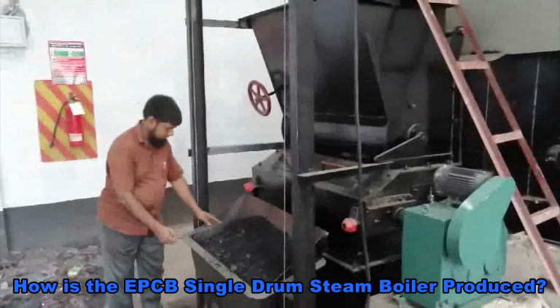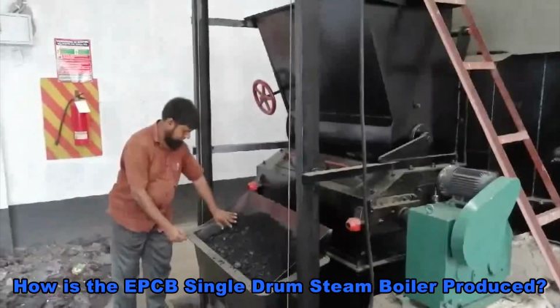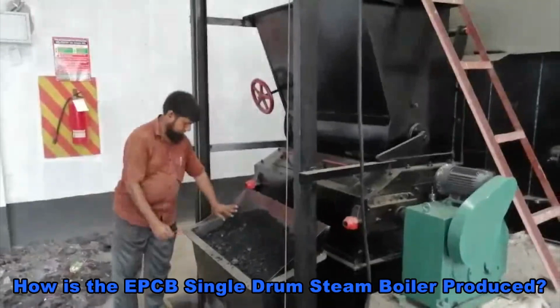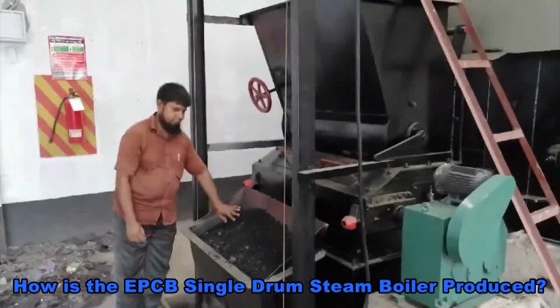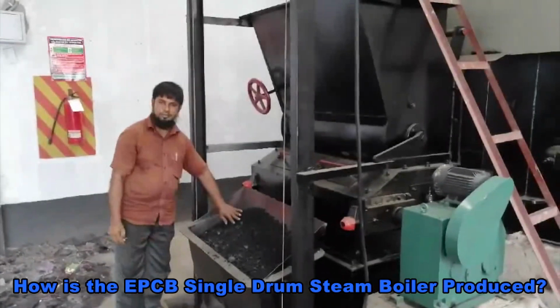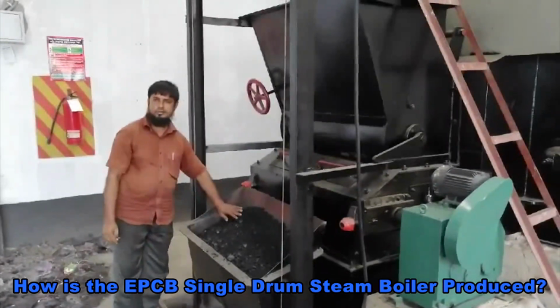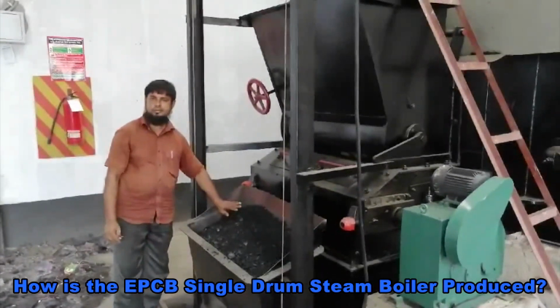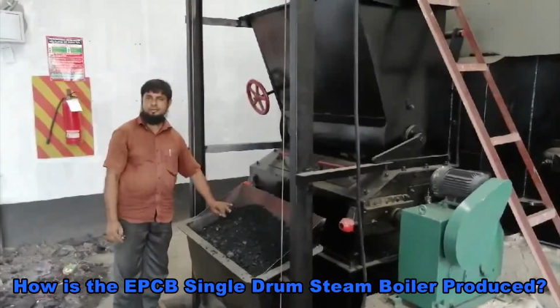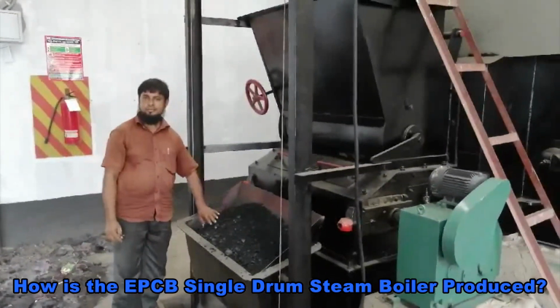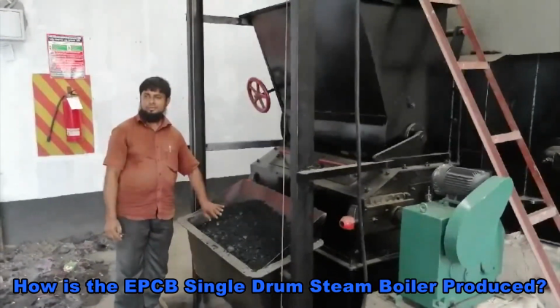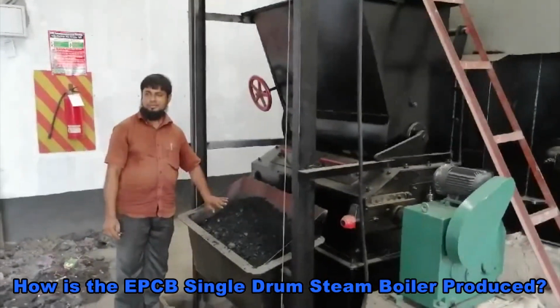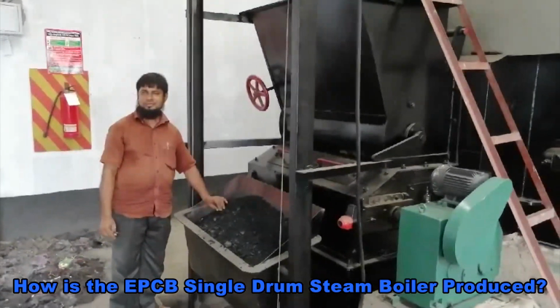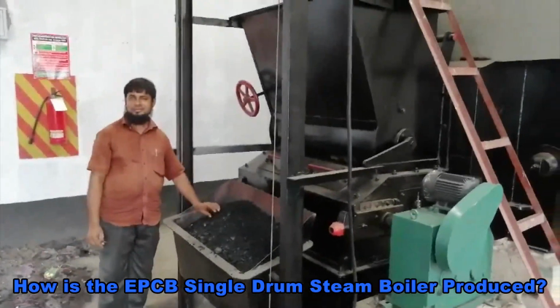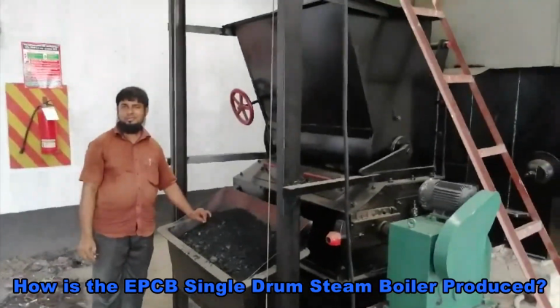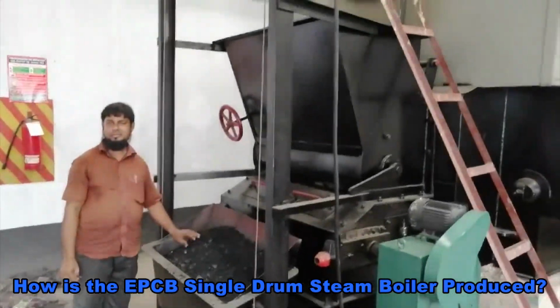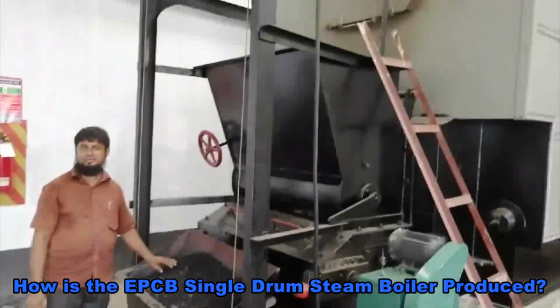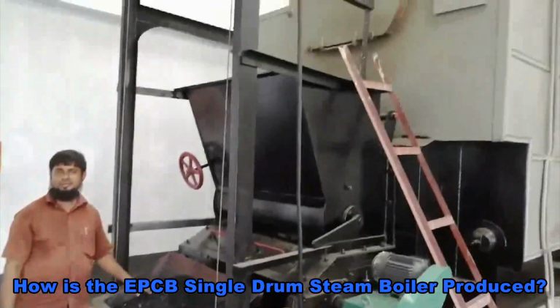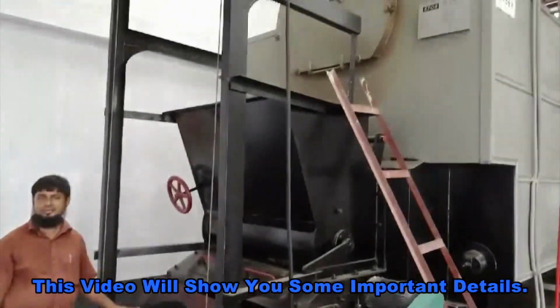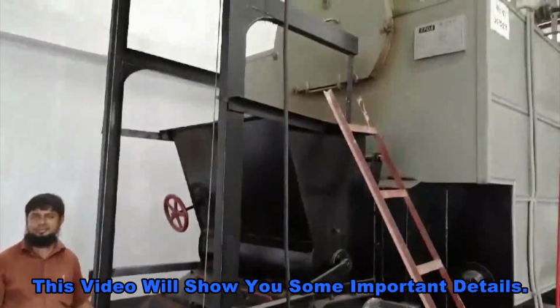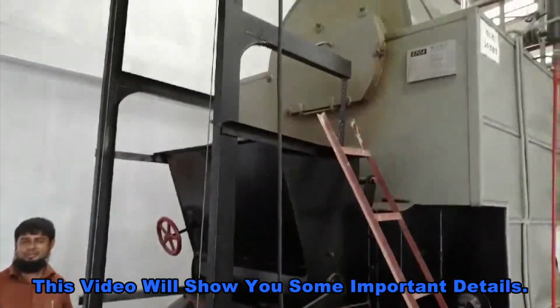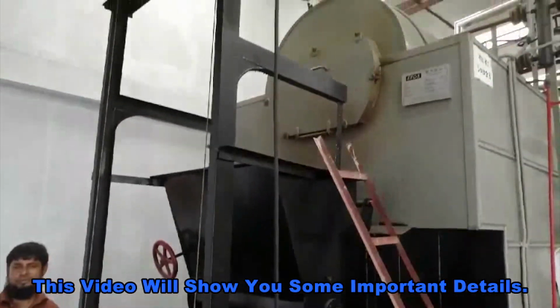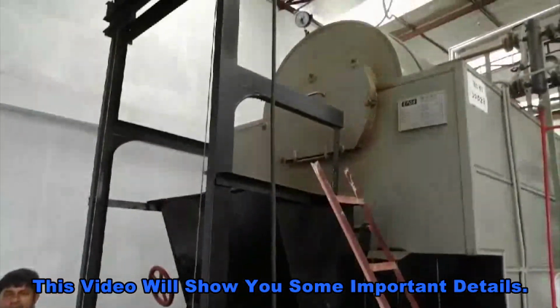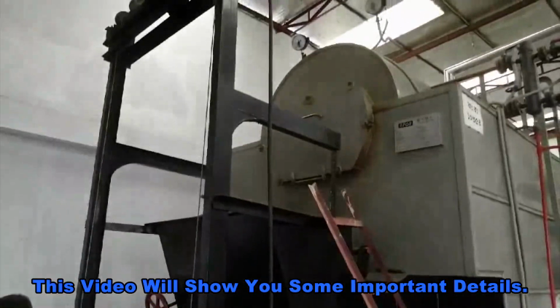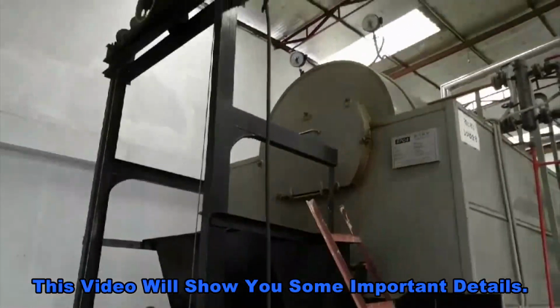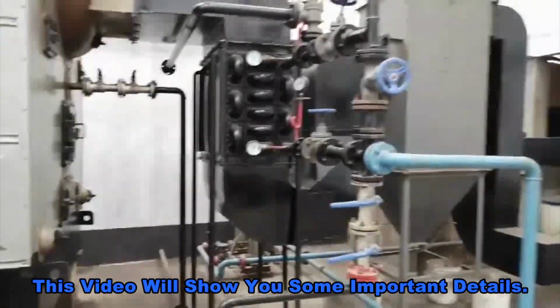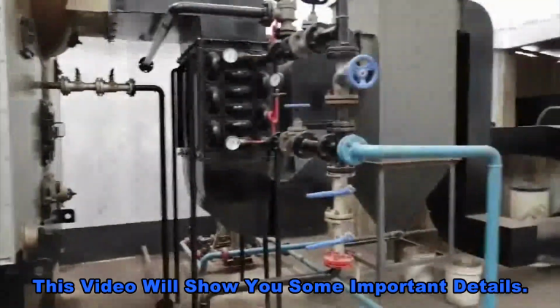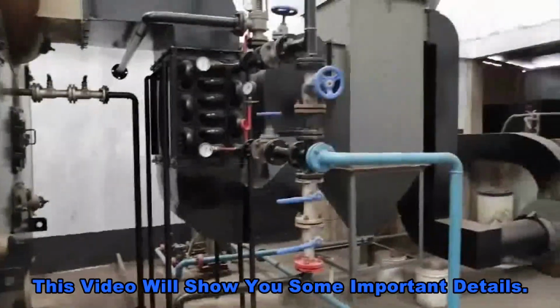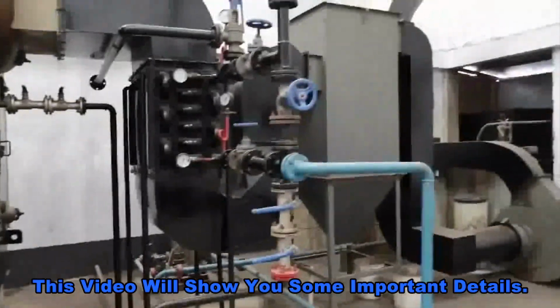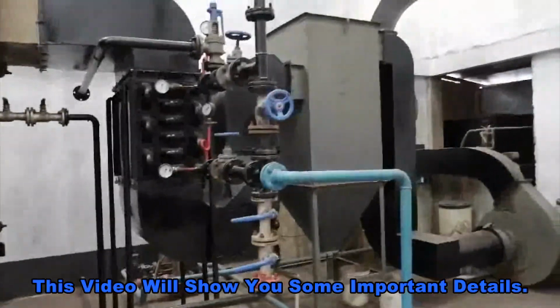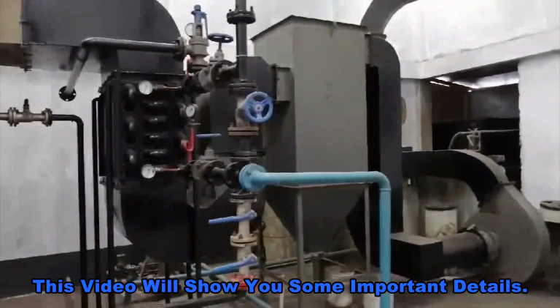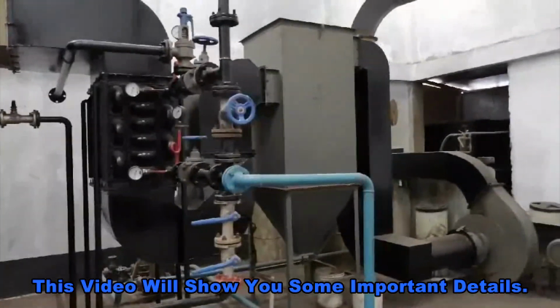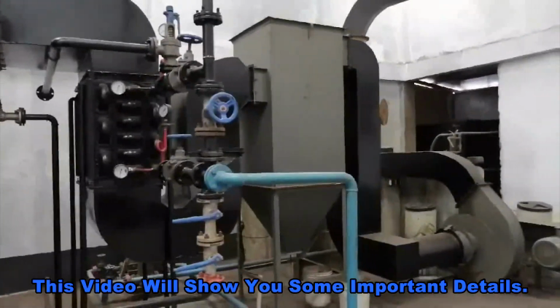How is EPCB Single Drum Steam Boiler produced? This video will show you some important details.